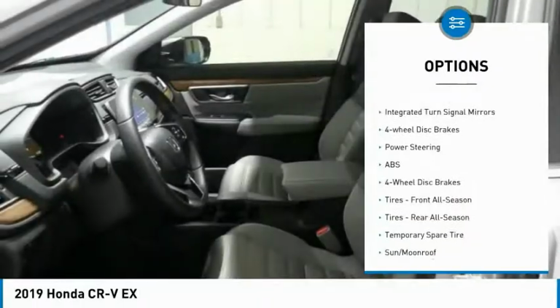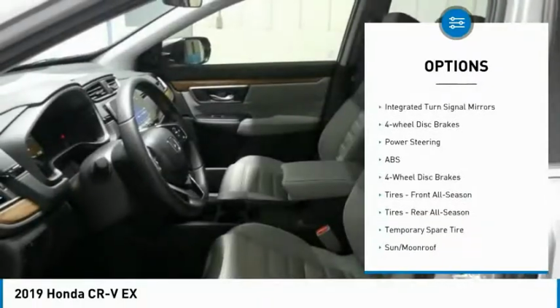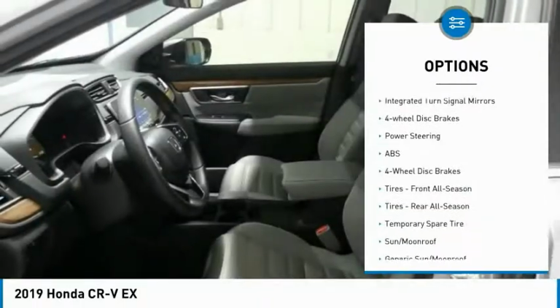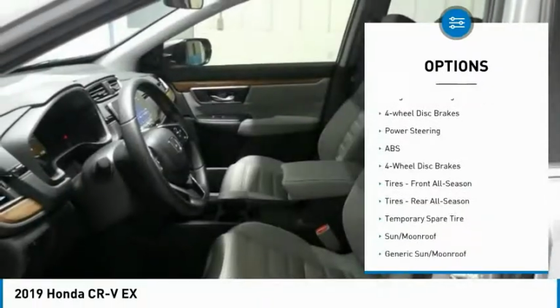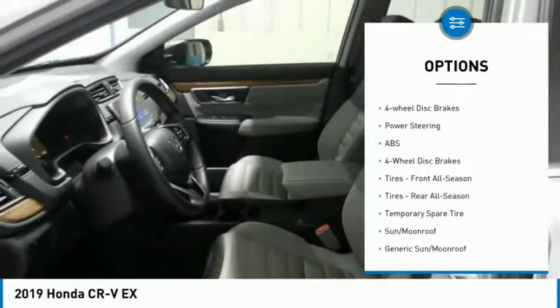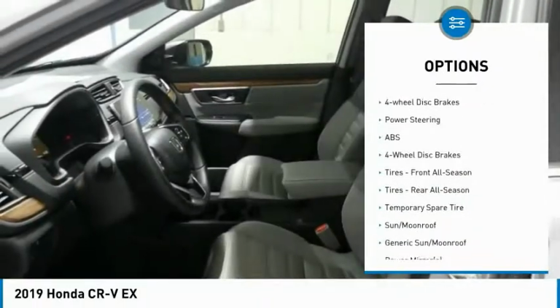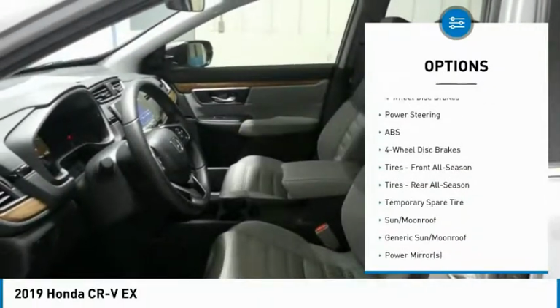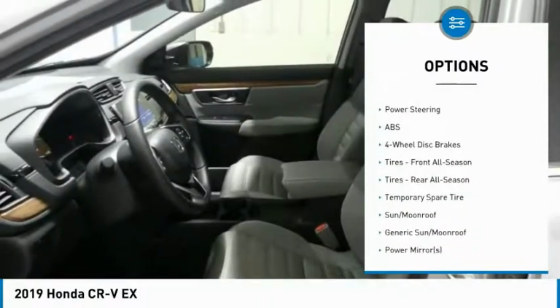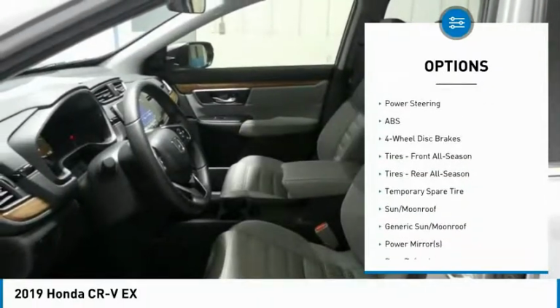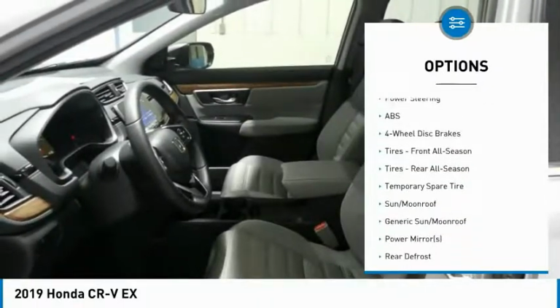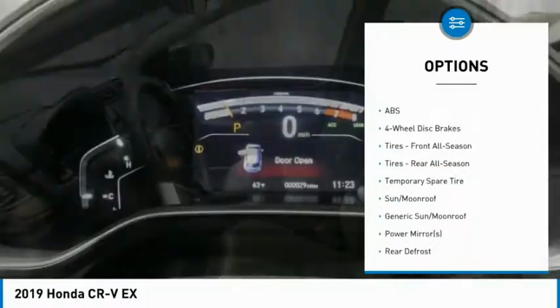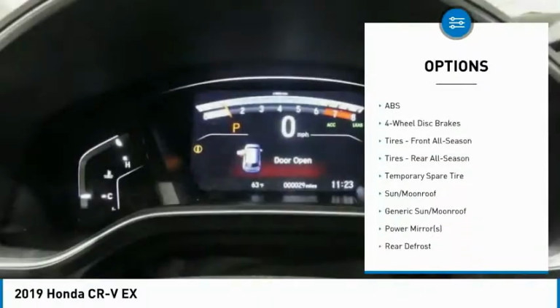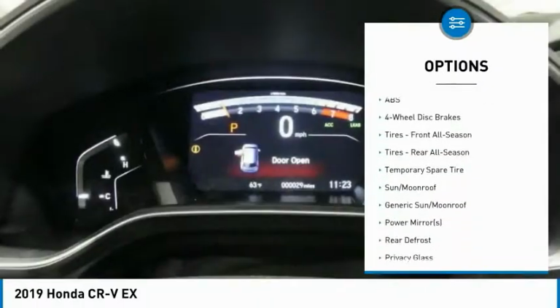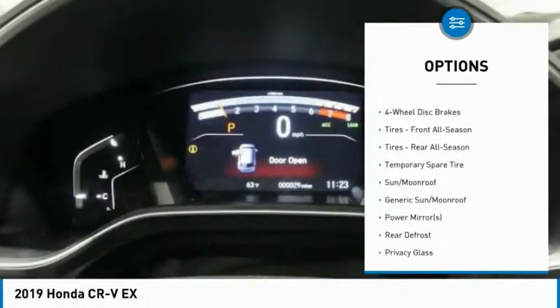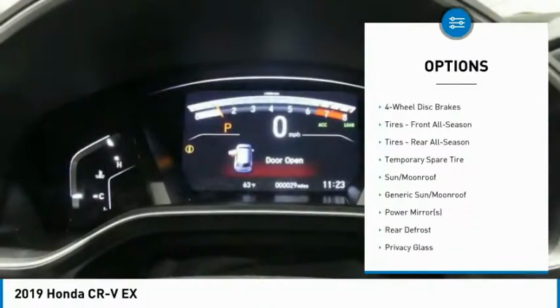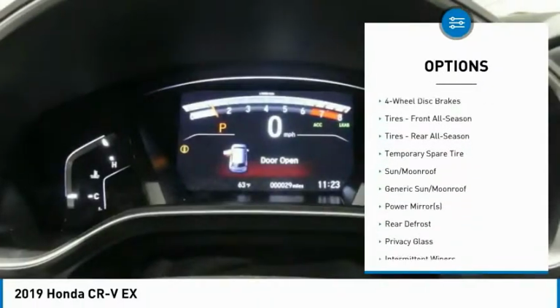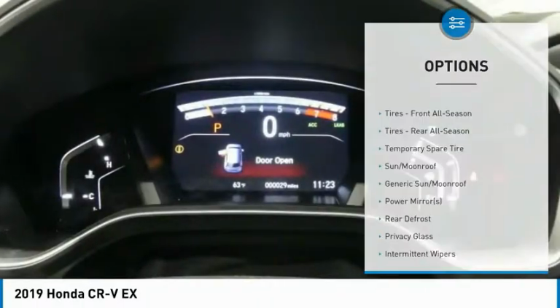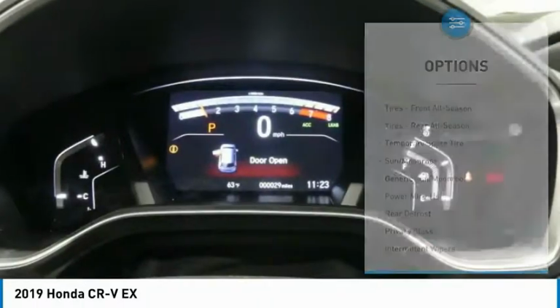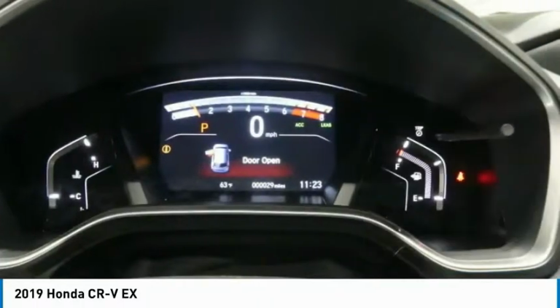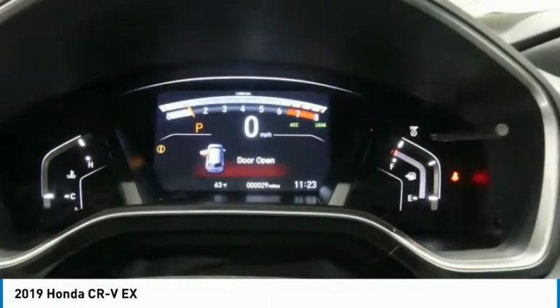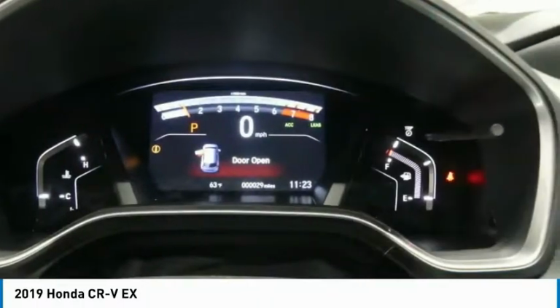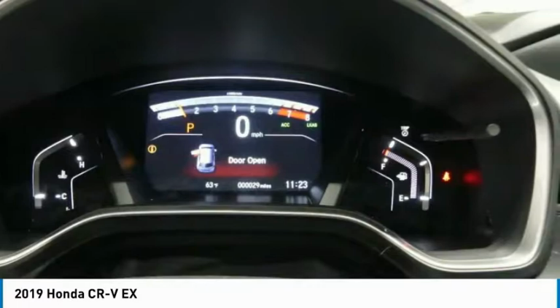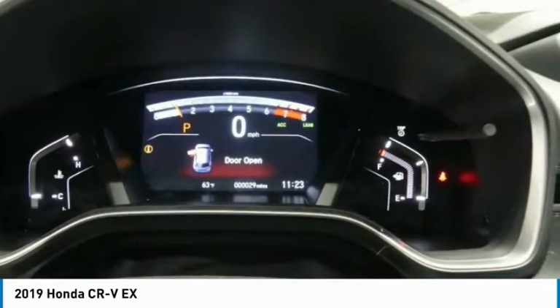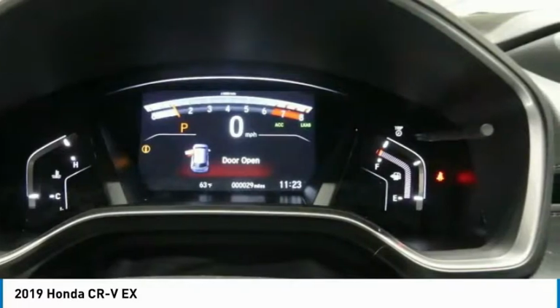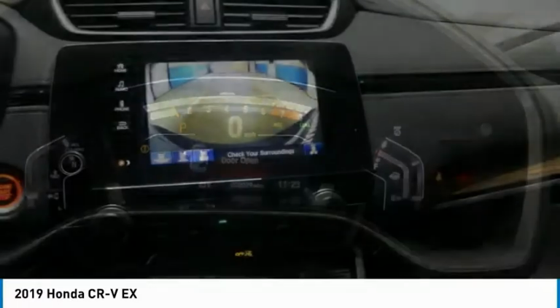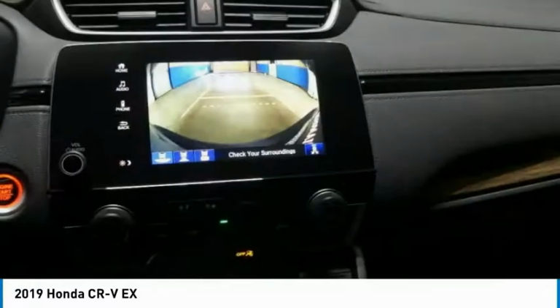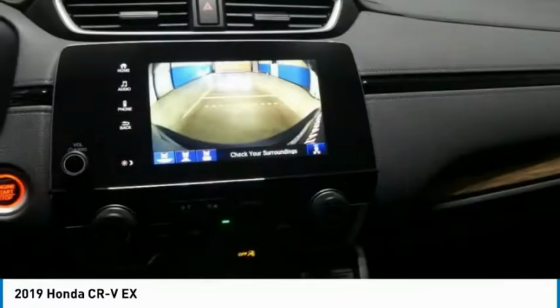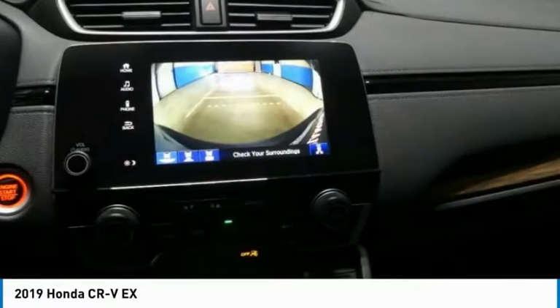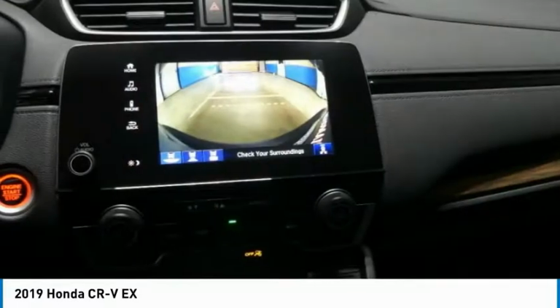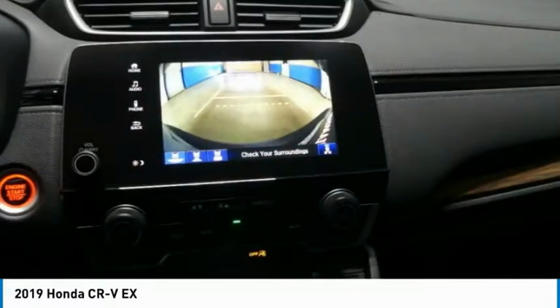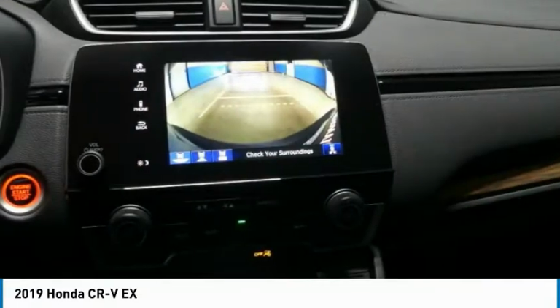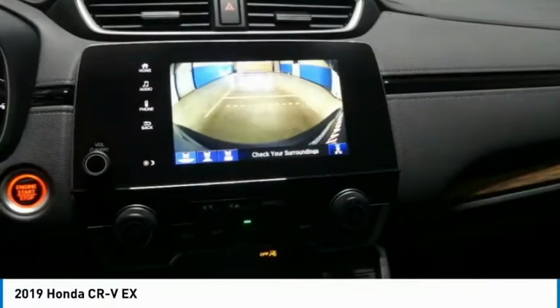Daytime running lights, fog lamps, FWD, integrated turn signal mirrors, four-wheel disc brakes.